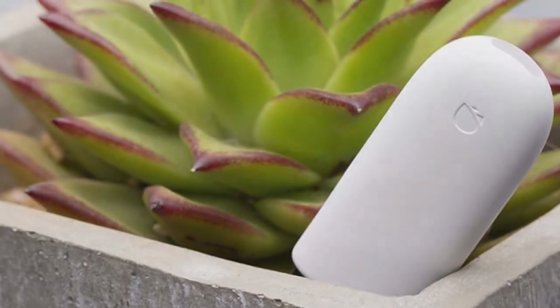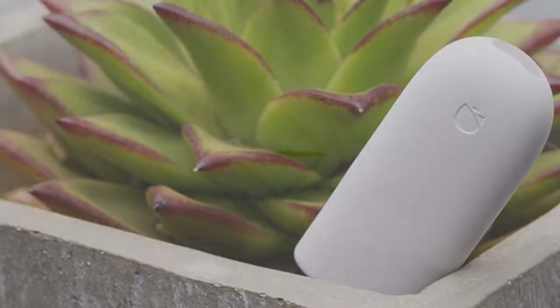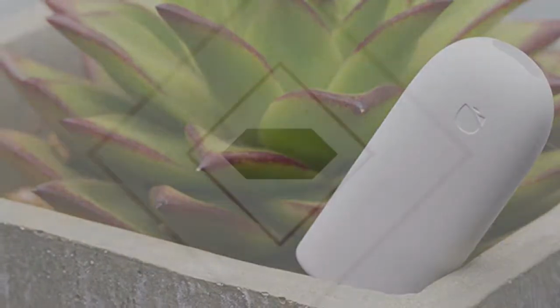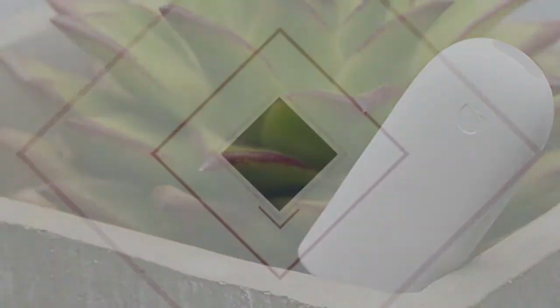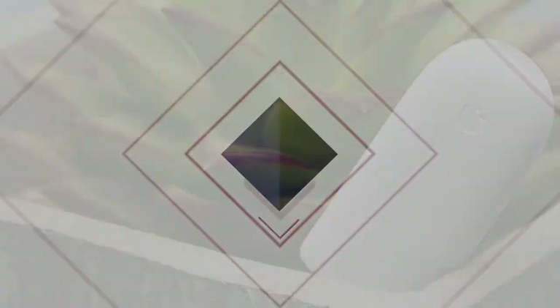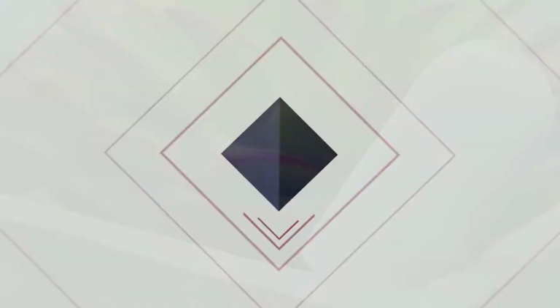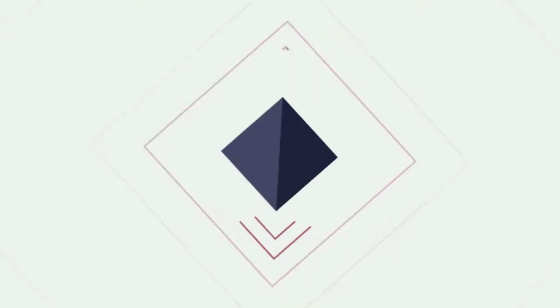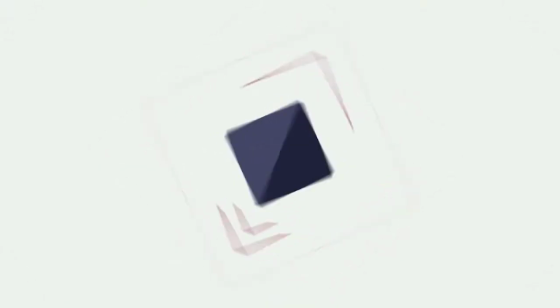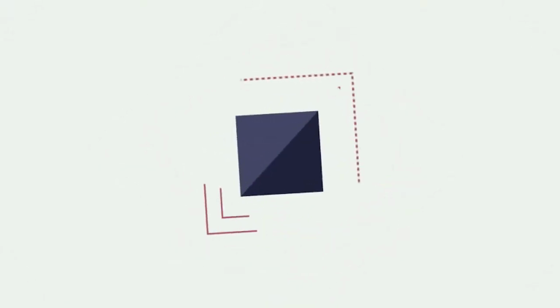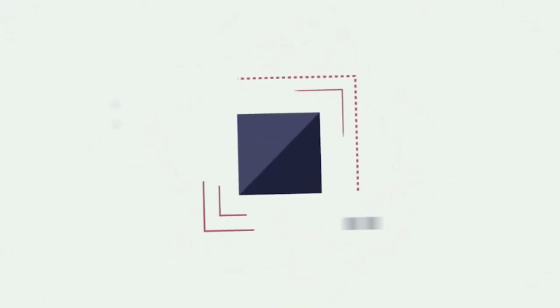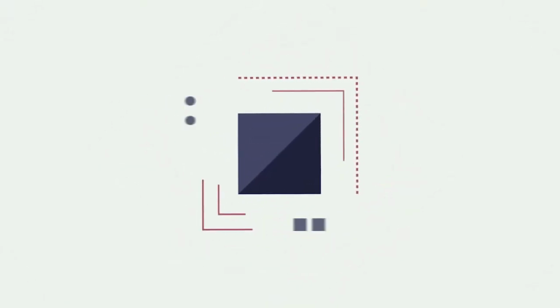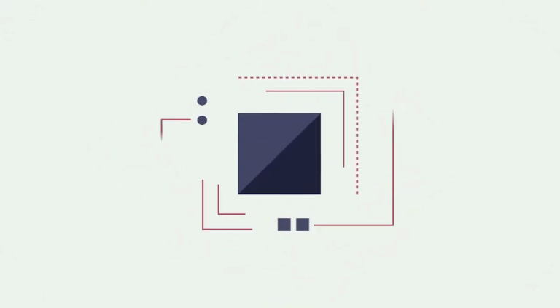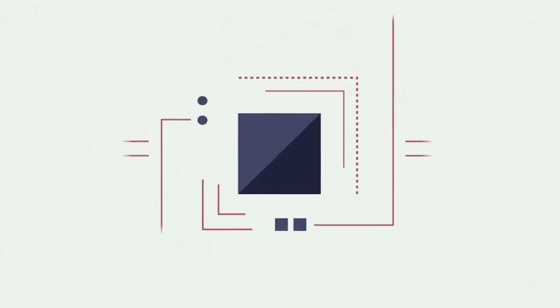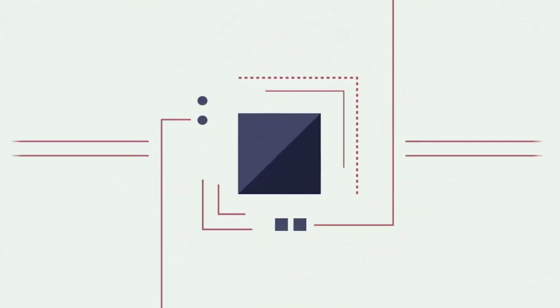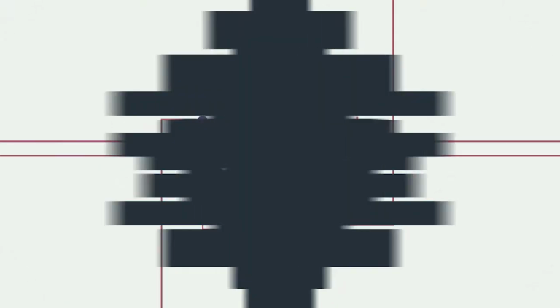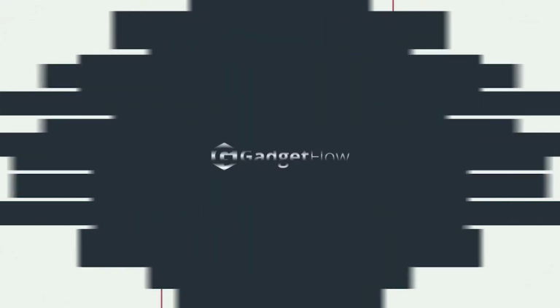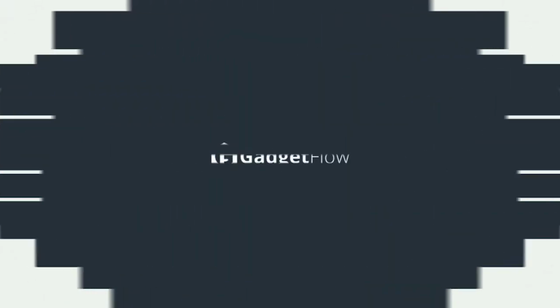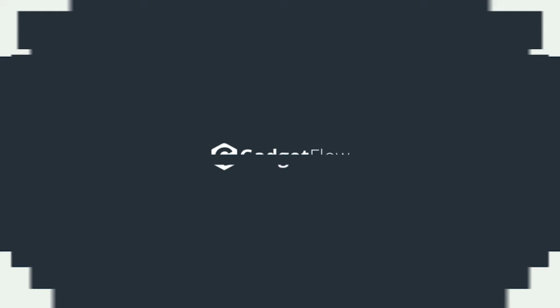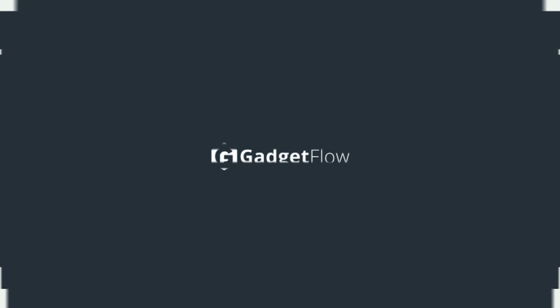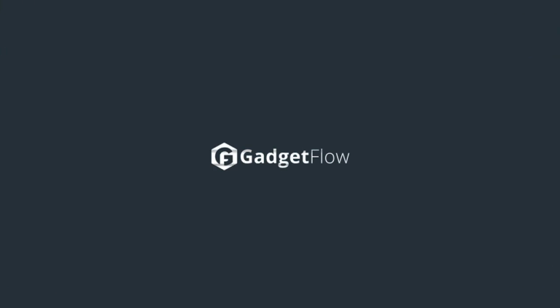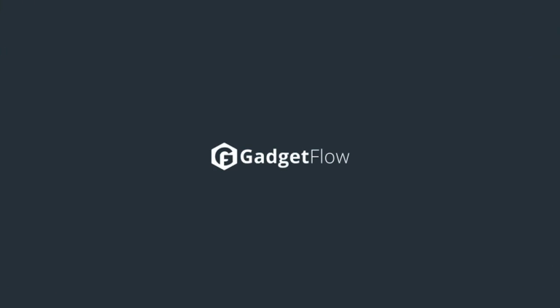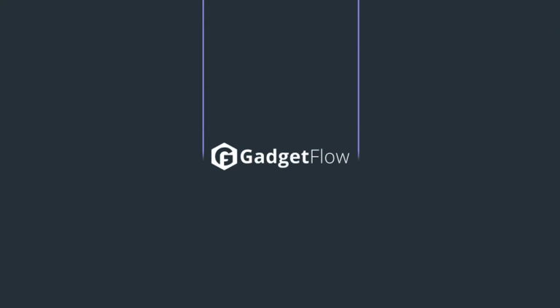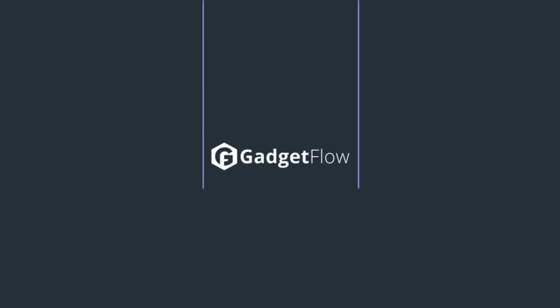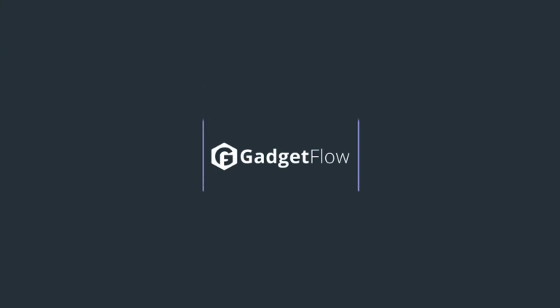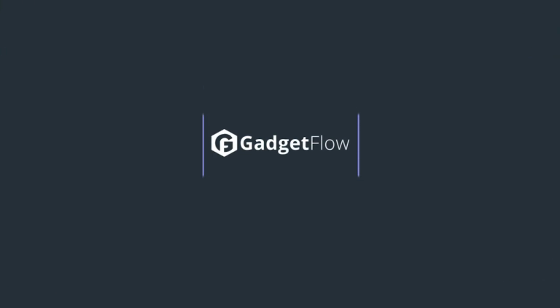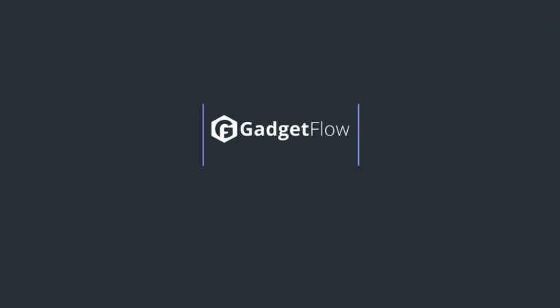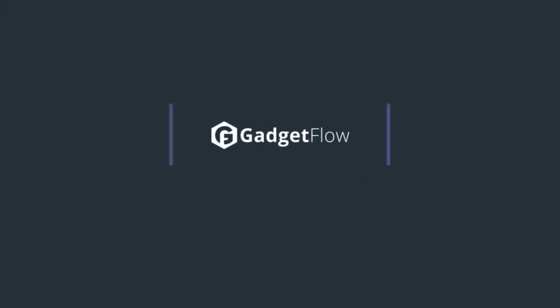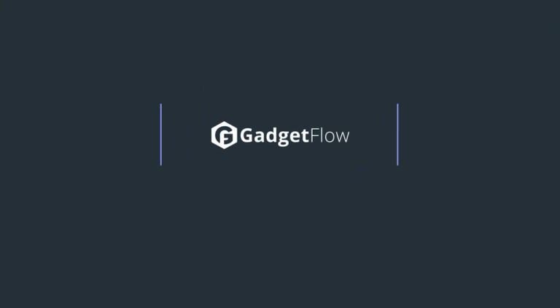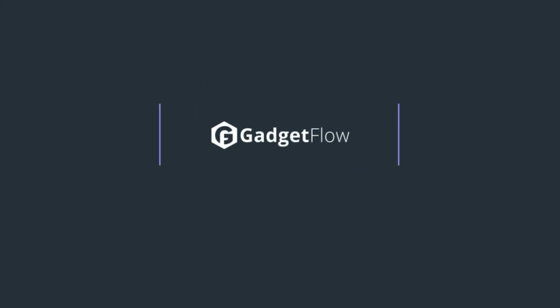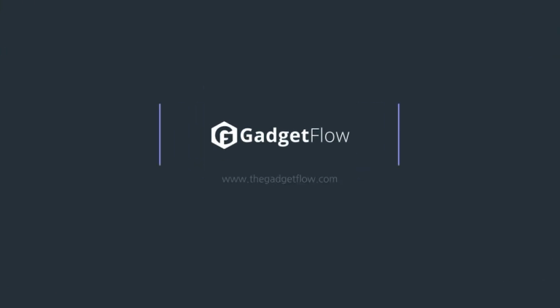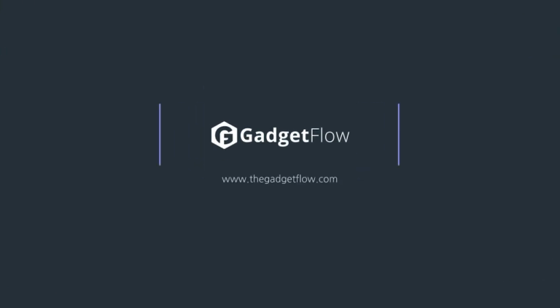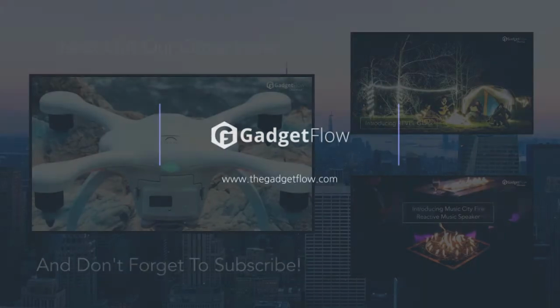Be sure to check out our full list of stocking stuffers on thegadgetflow.com. Link is in the description.